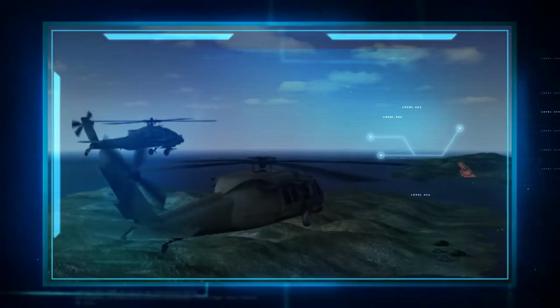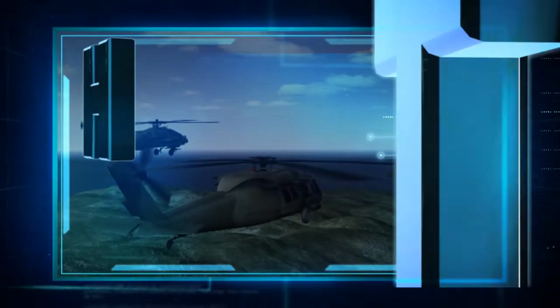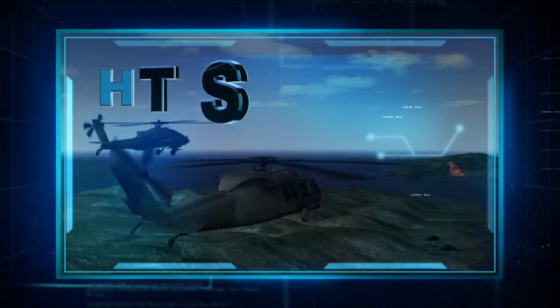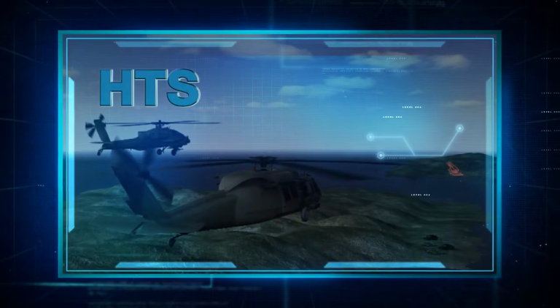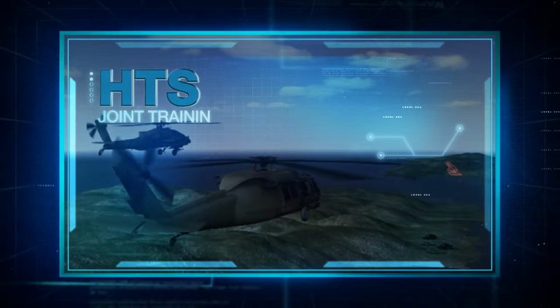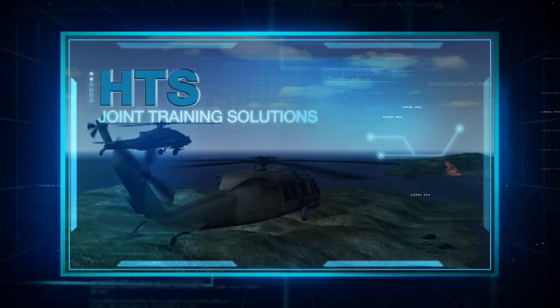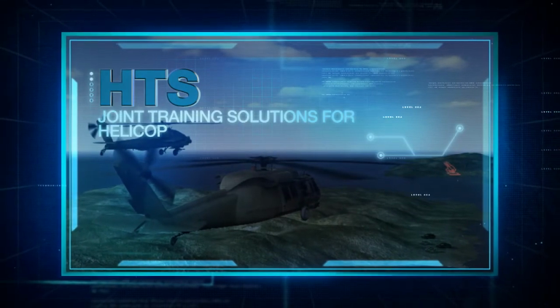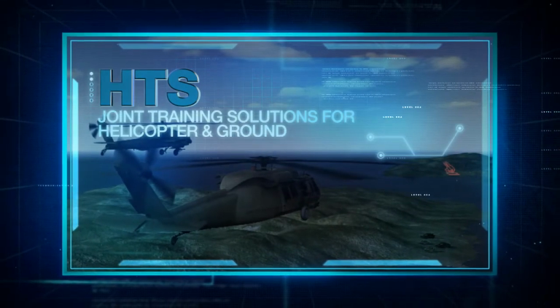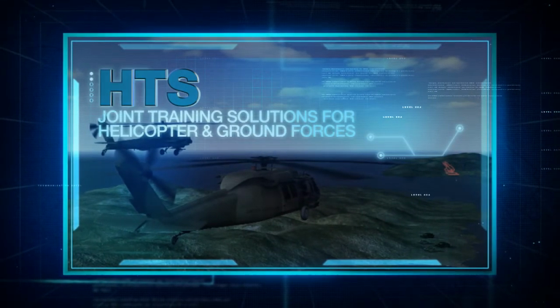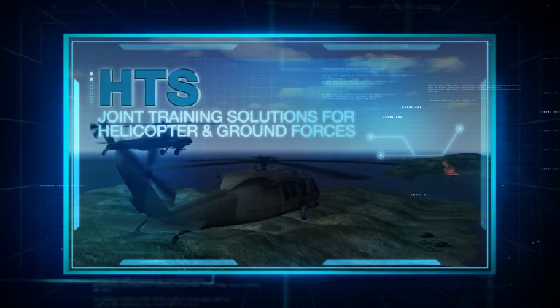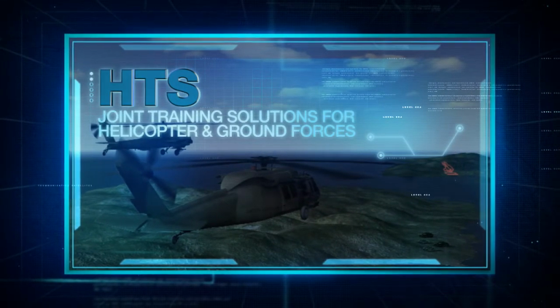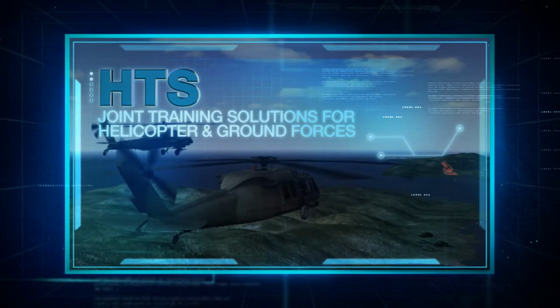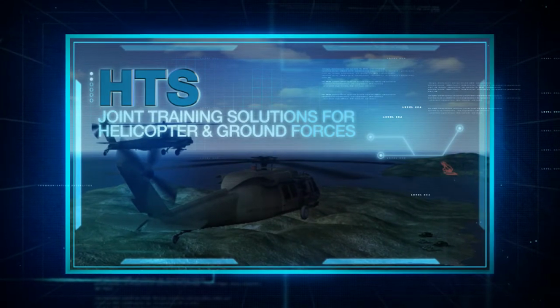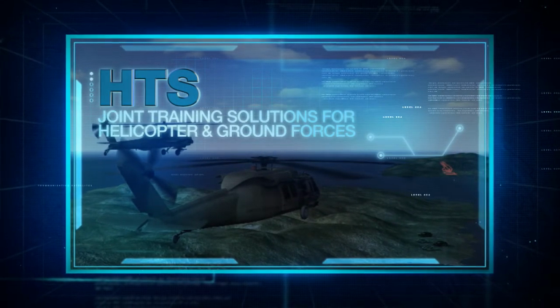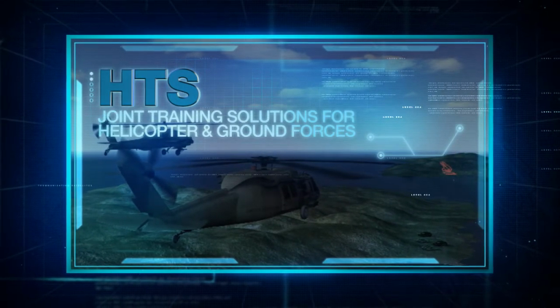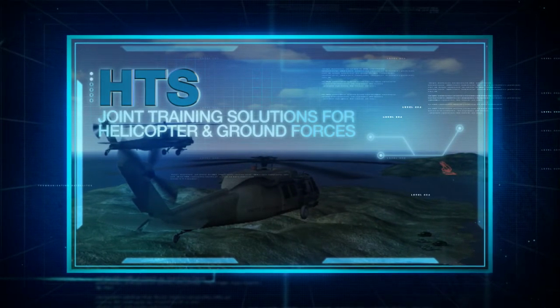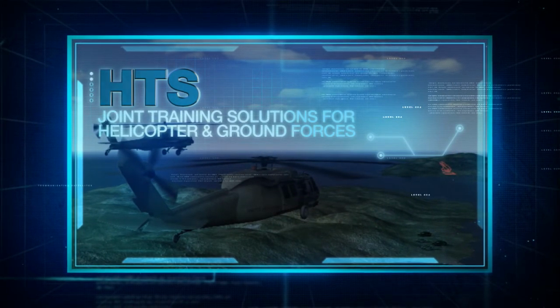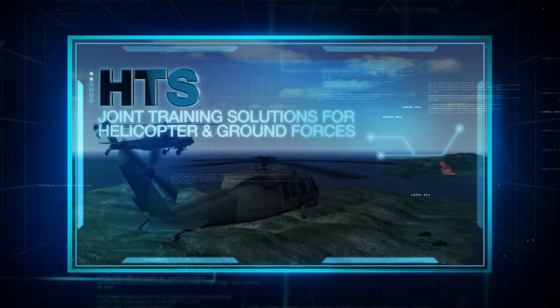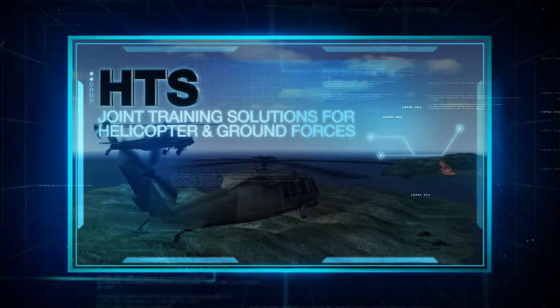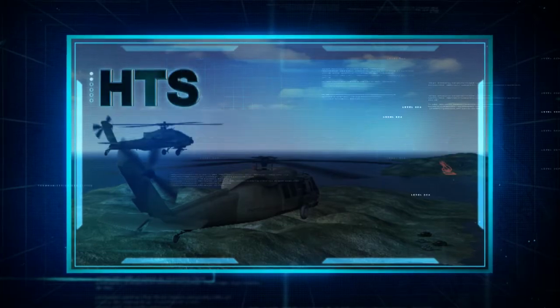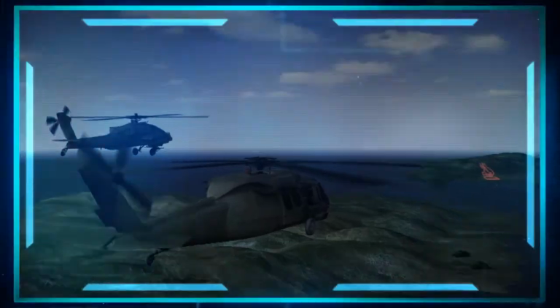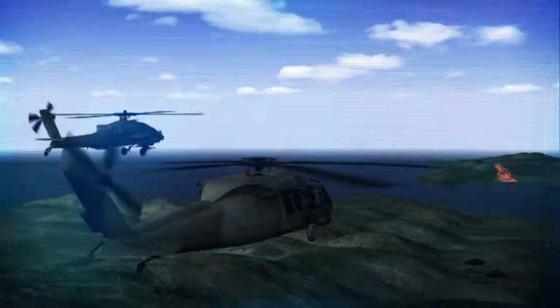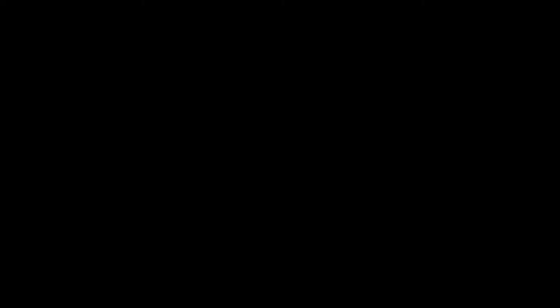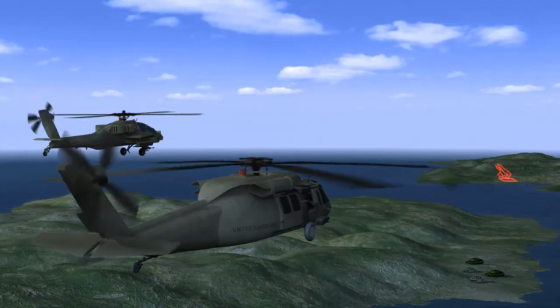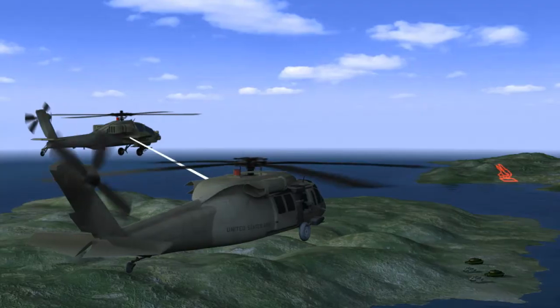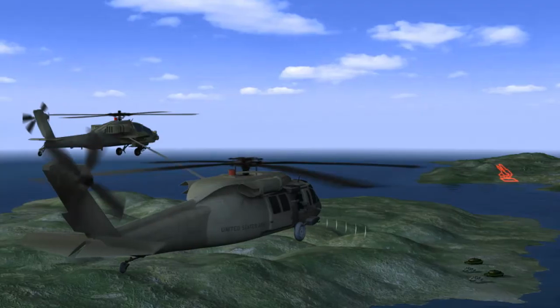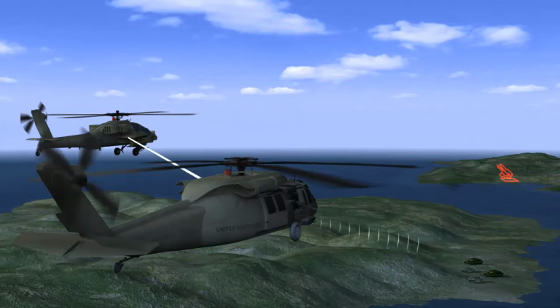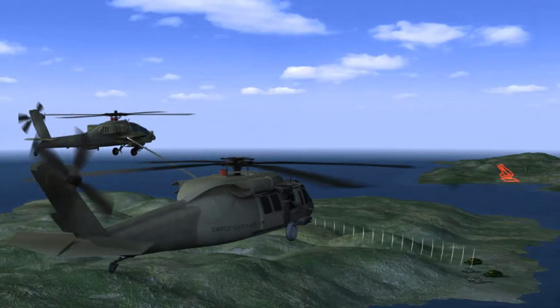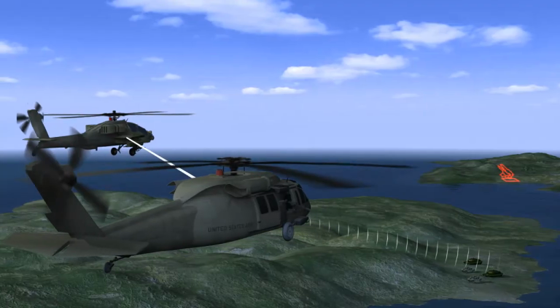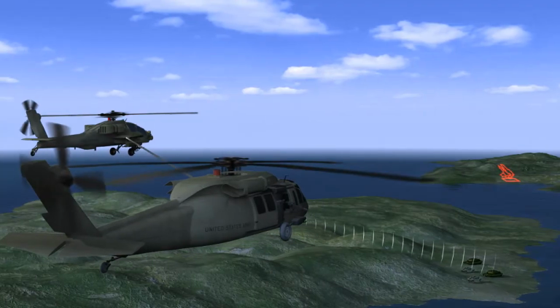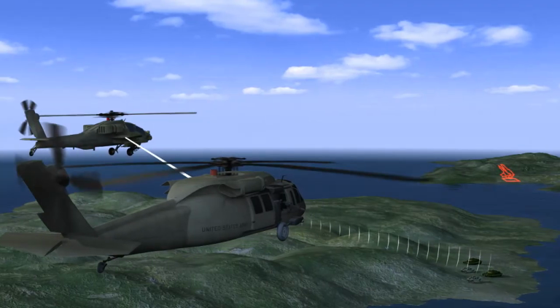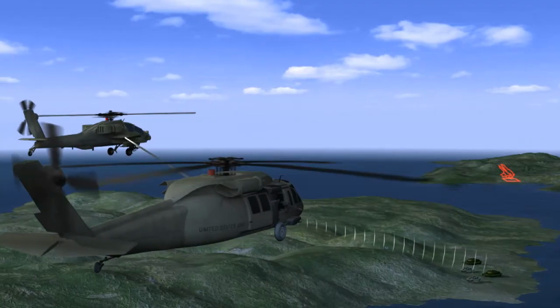Helicopter Training System: facilitates live joint tactical training with any type of utility or attack helicopter.